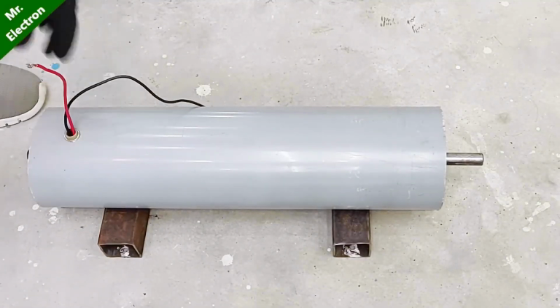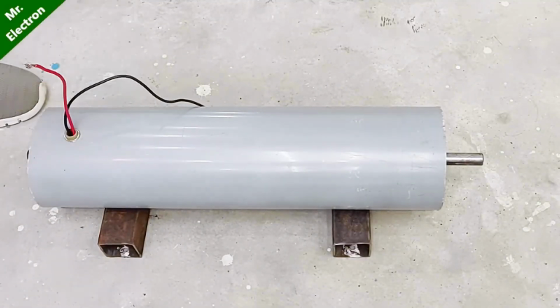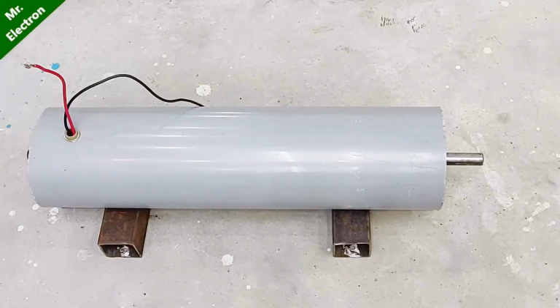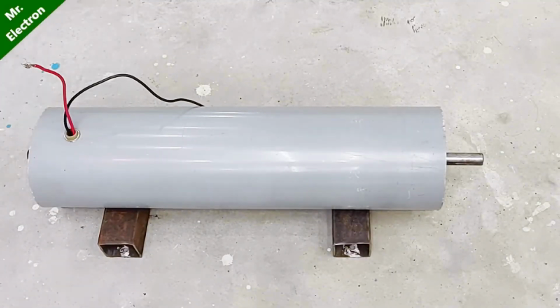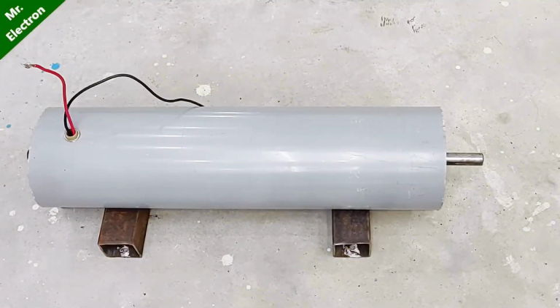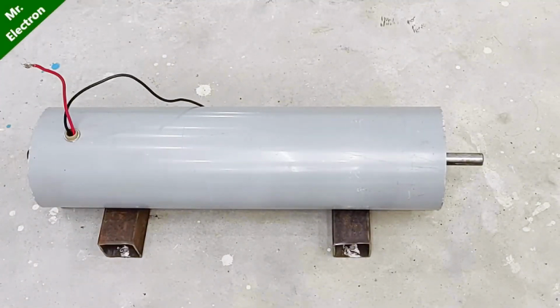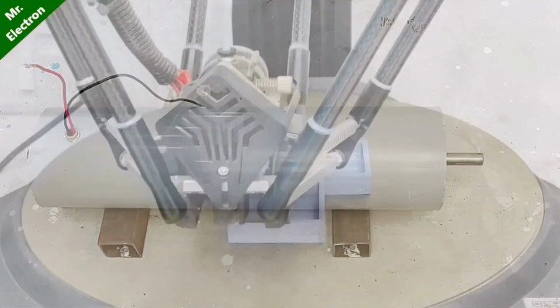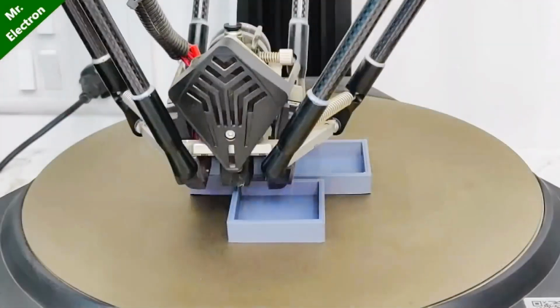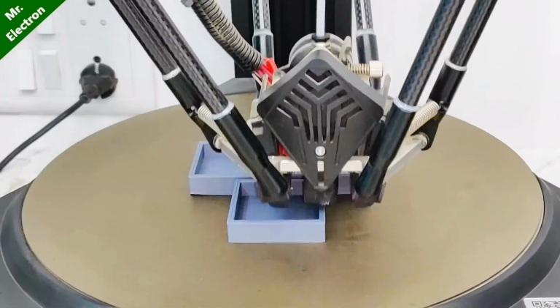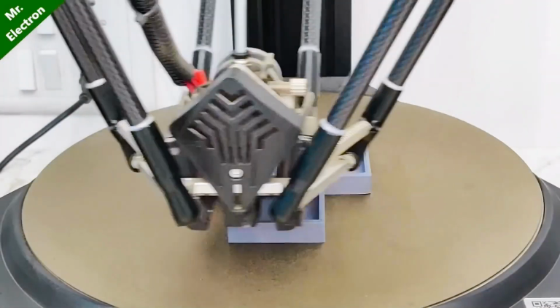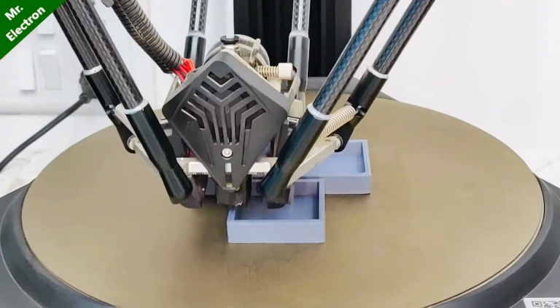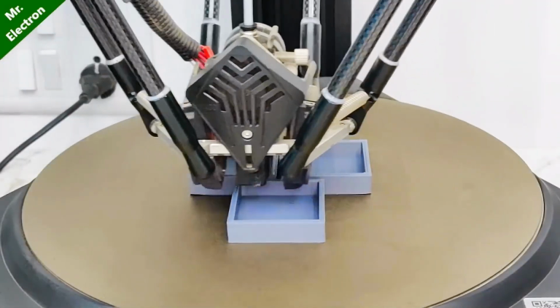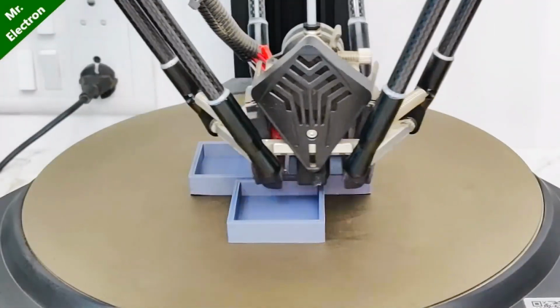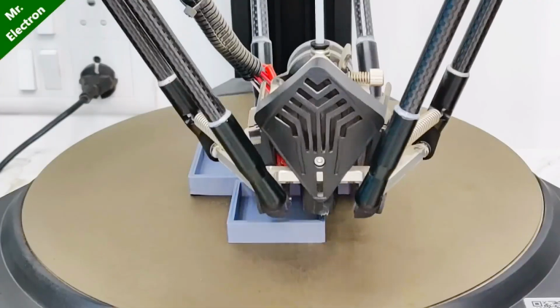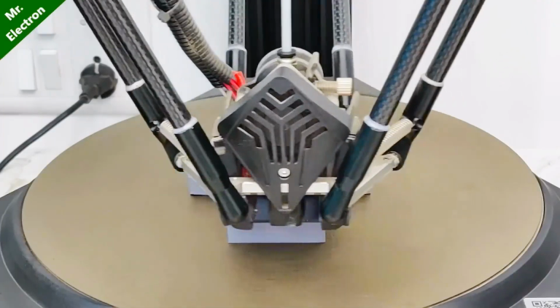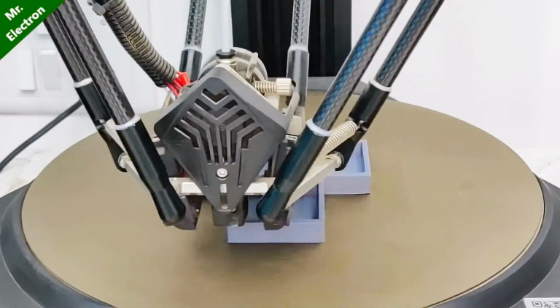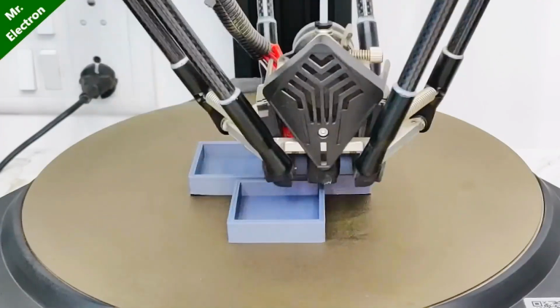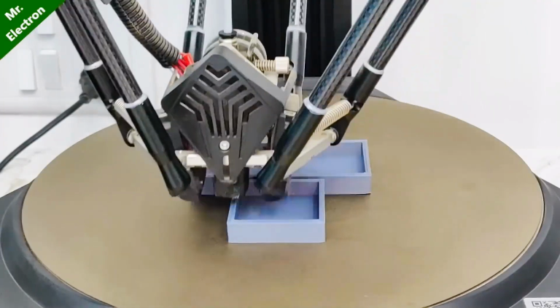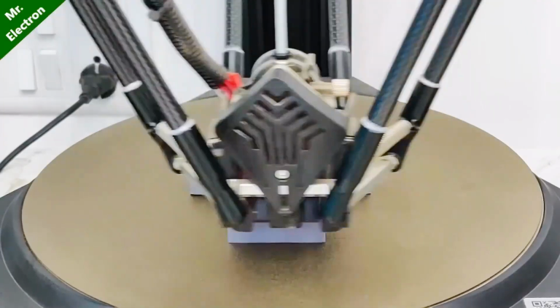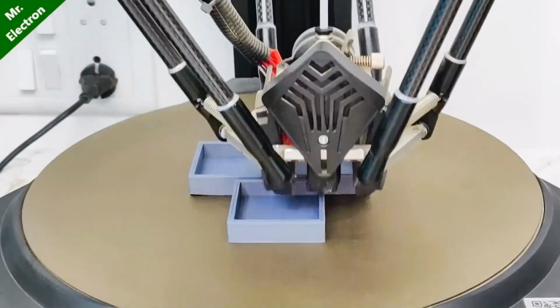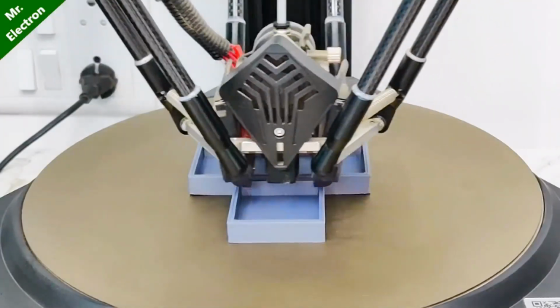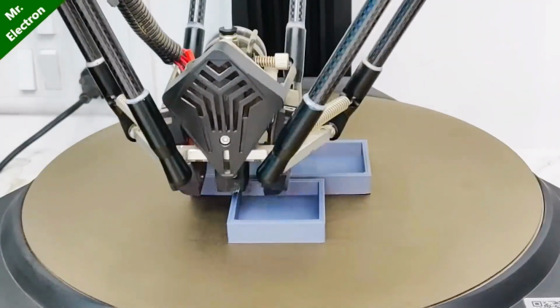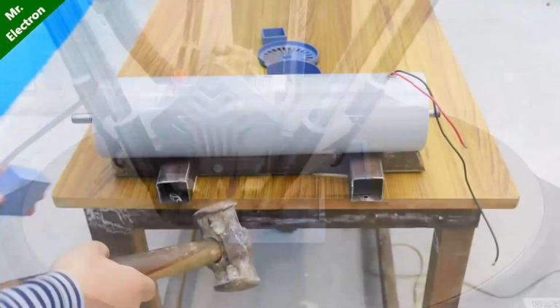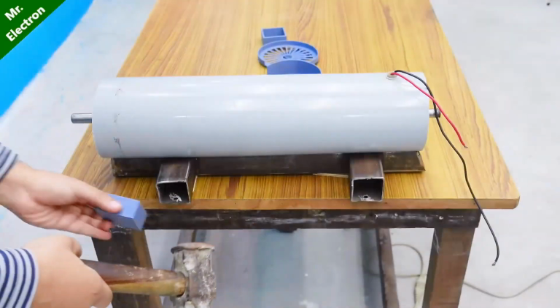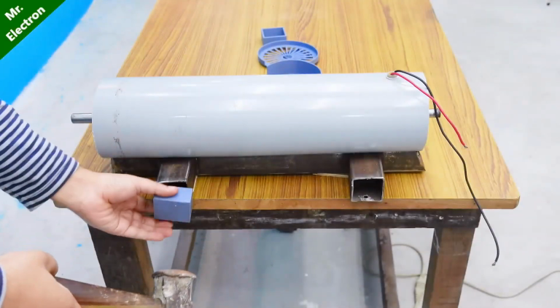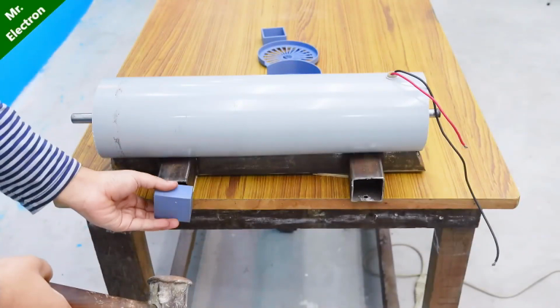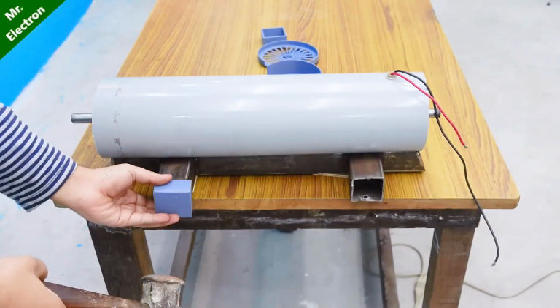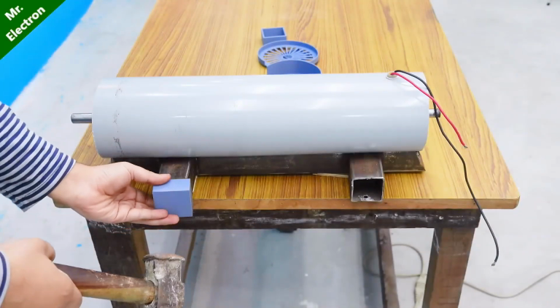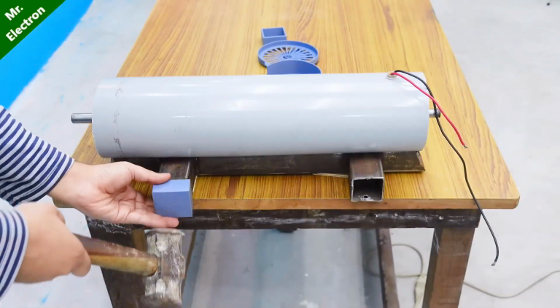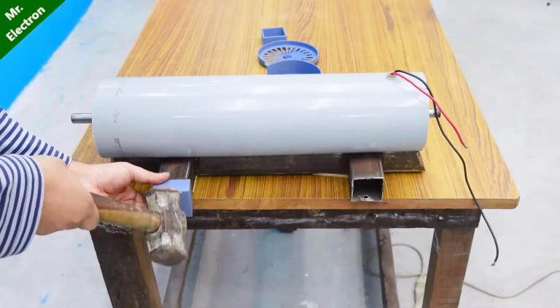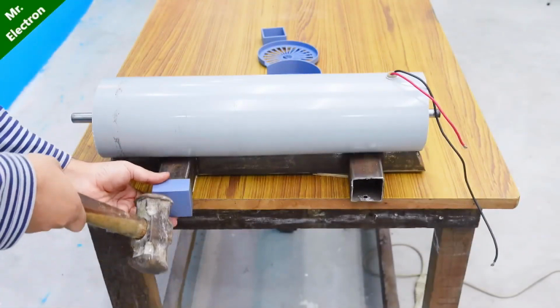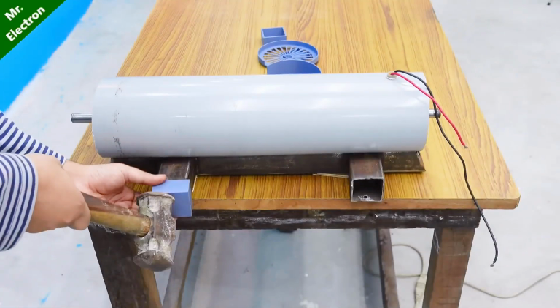Here I'm 3D printing some parts for the machine. It's time to install them.